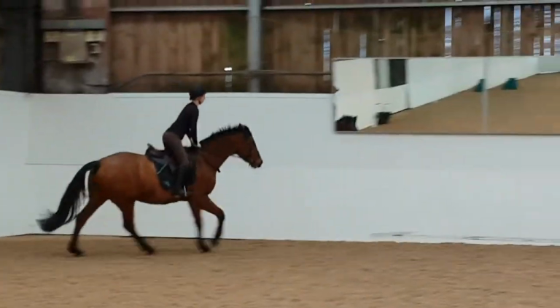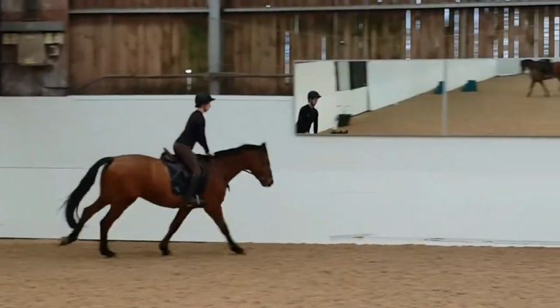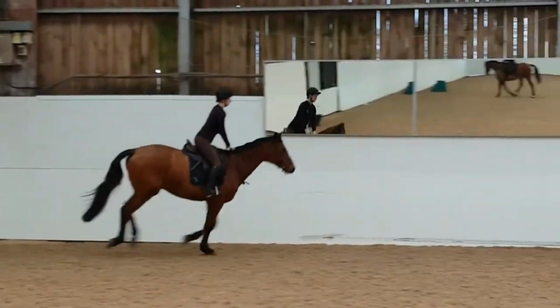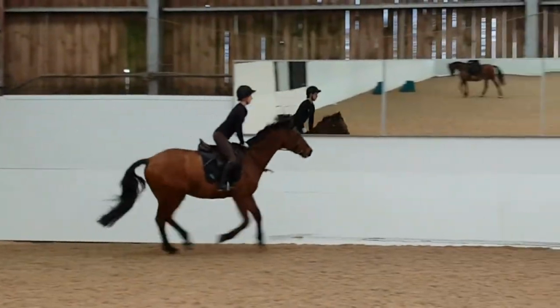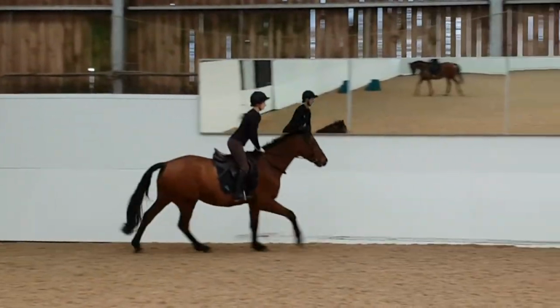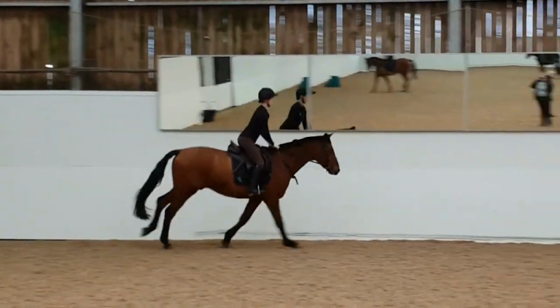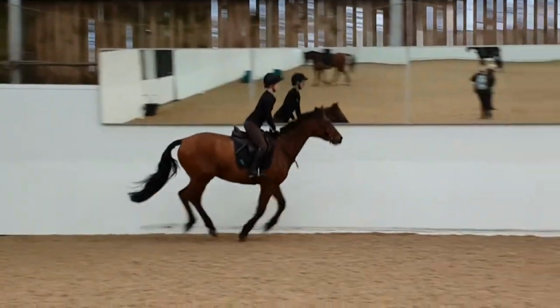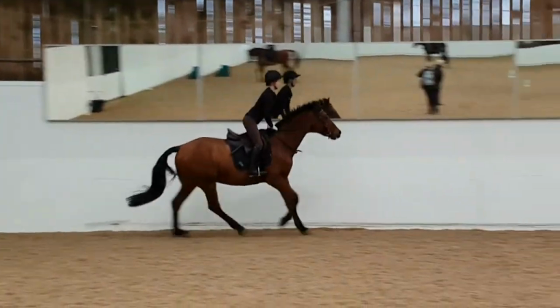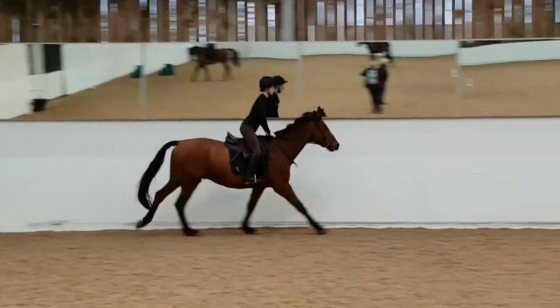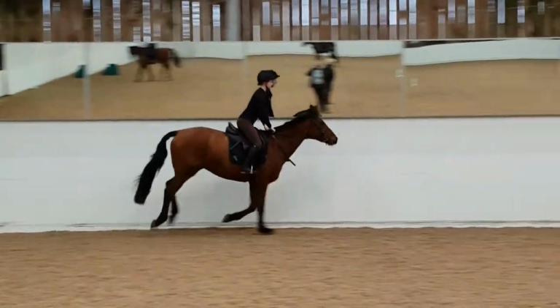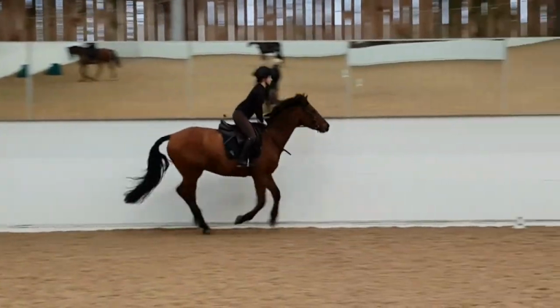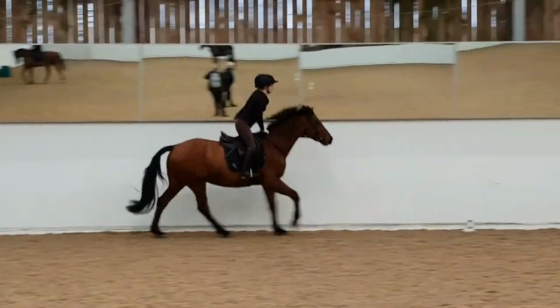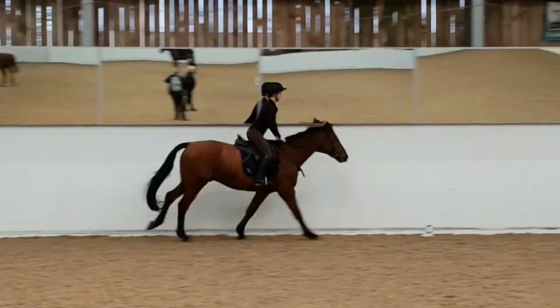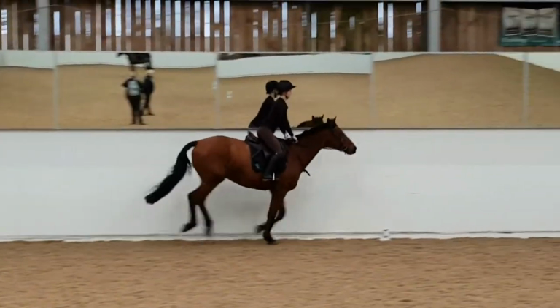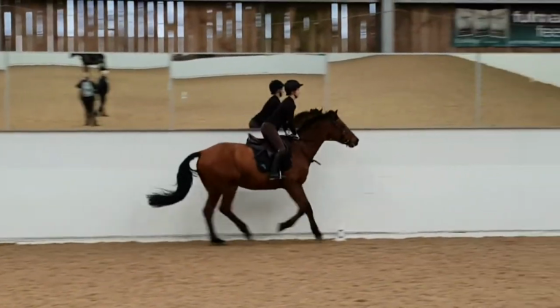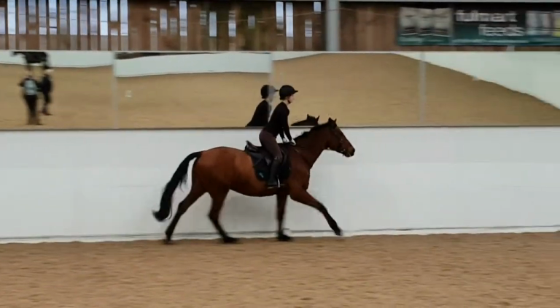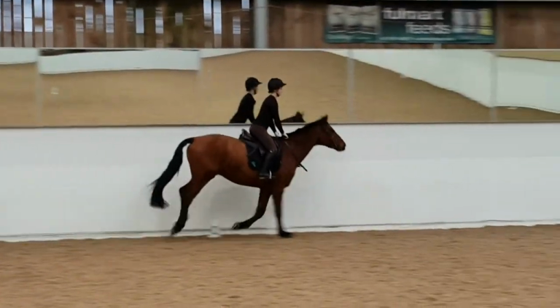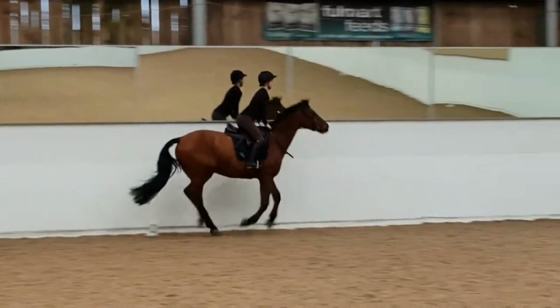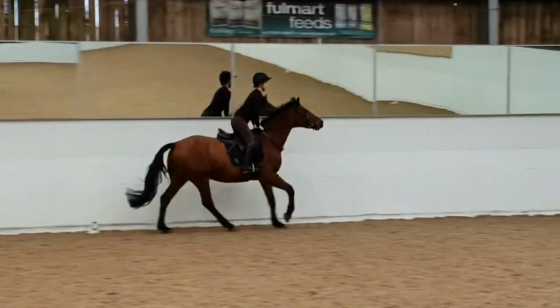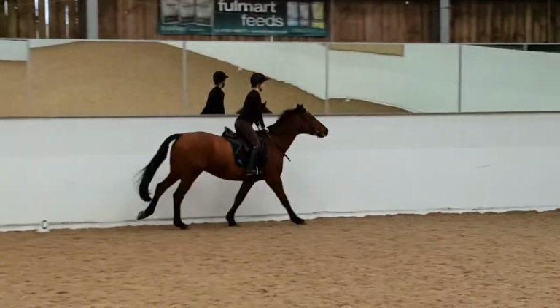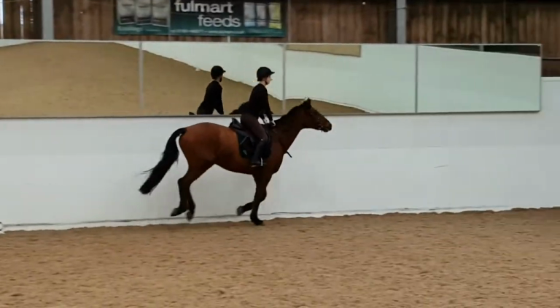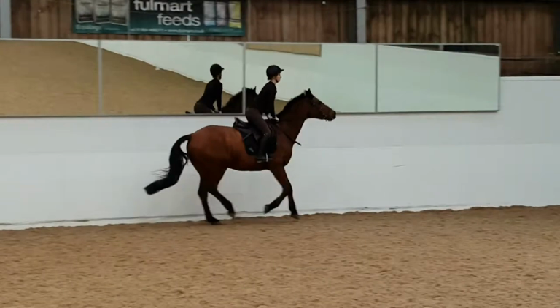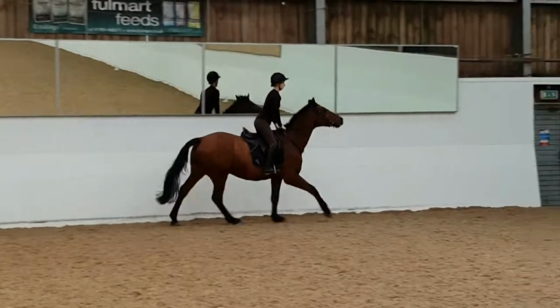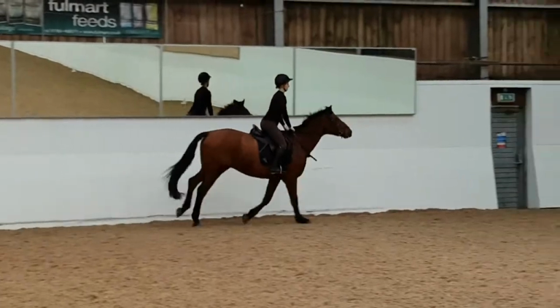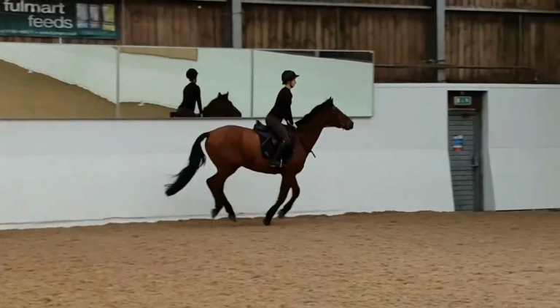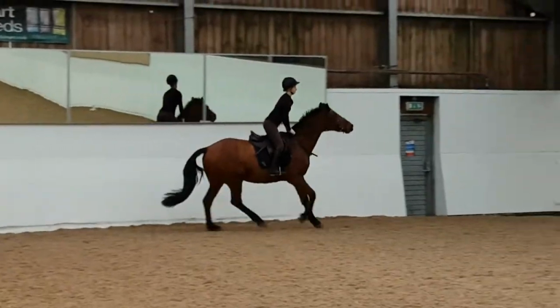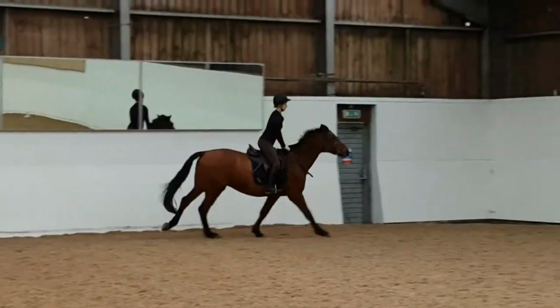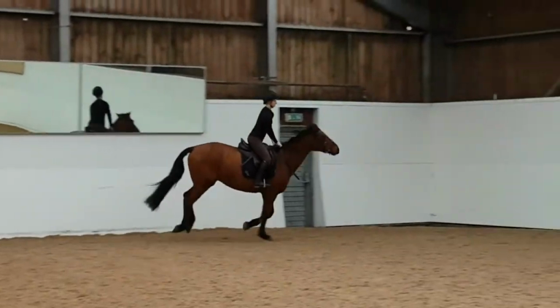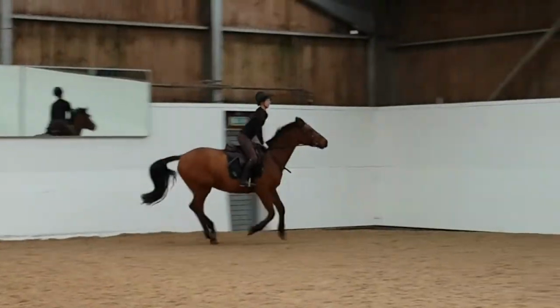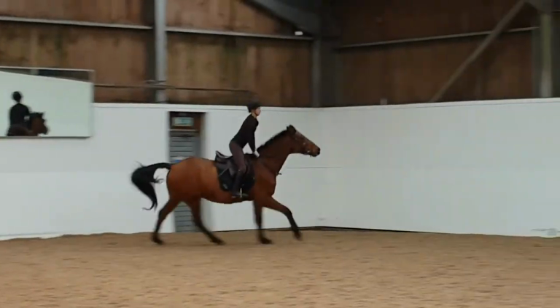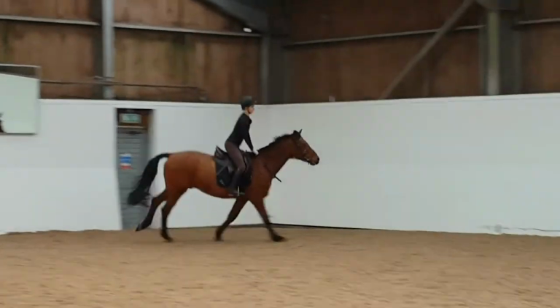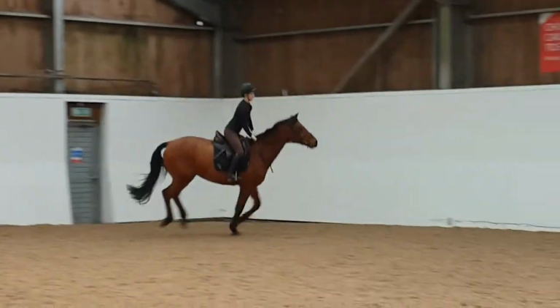Again this rider is showing a nice light seat that is secure and balanced.